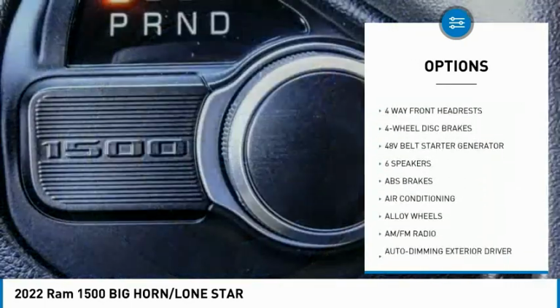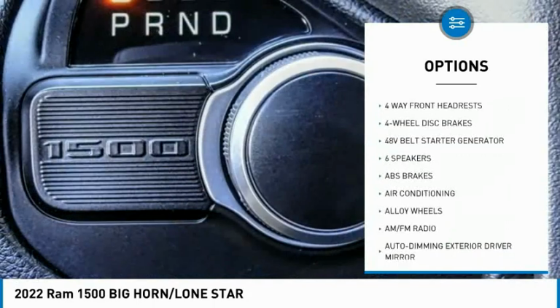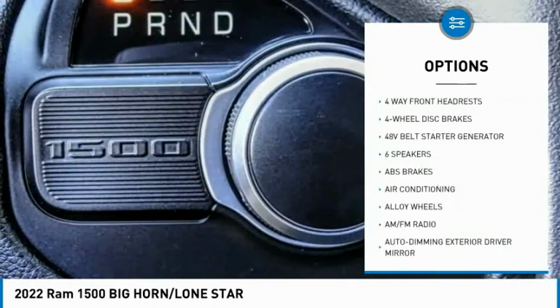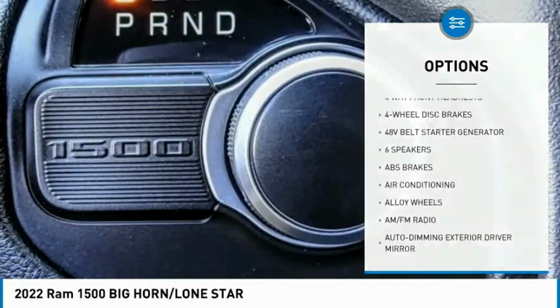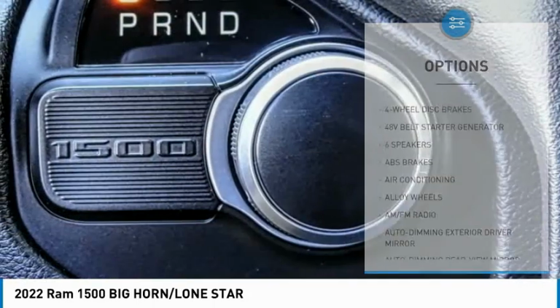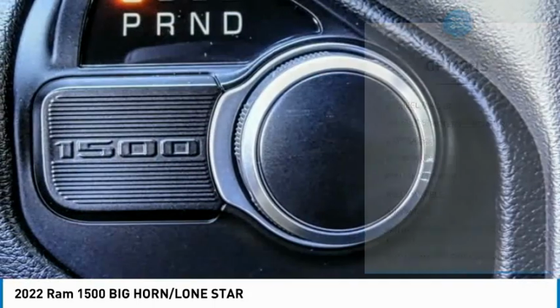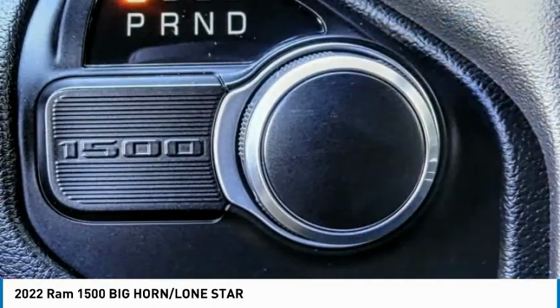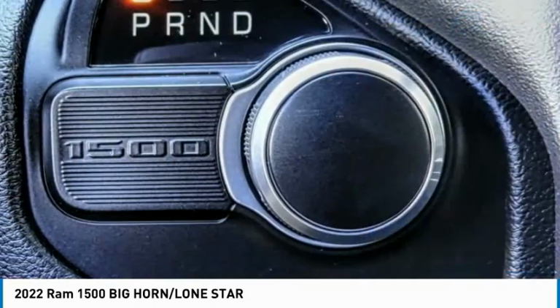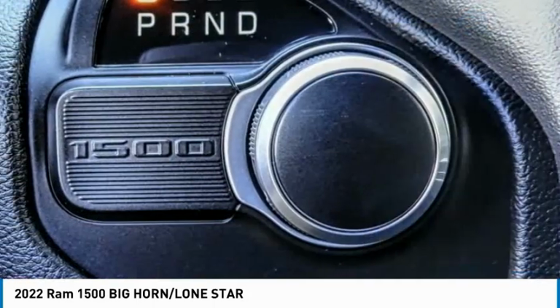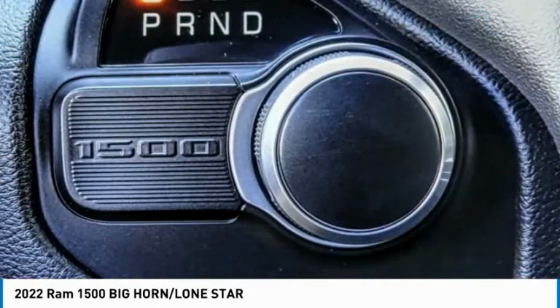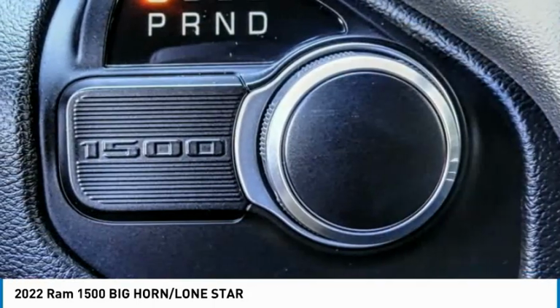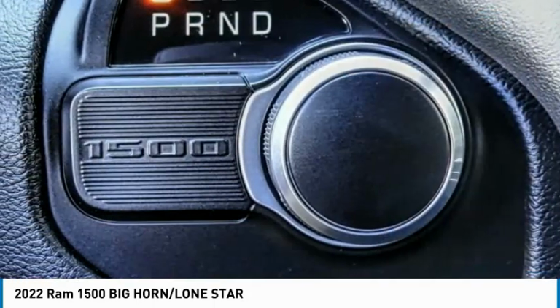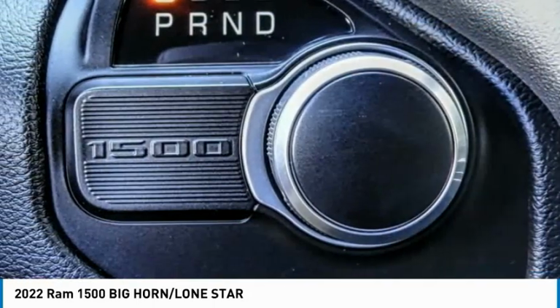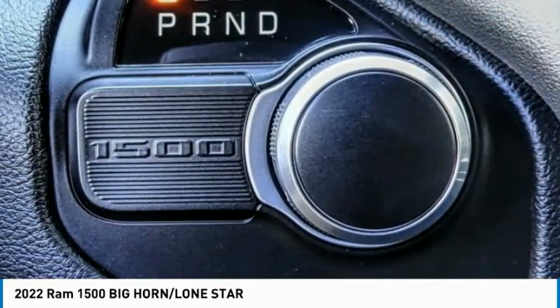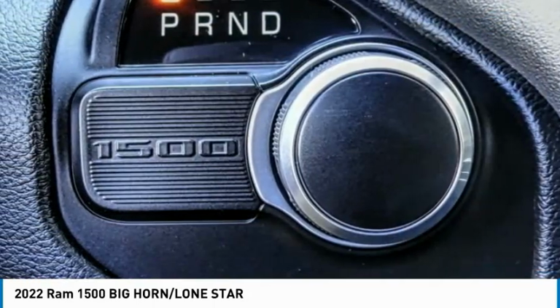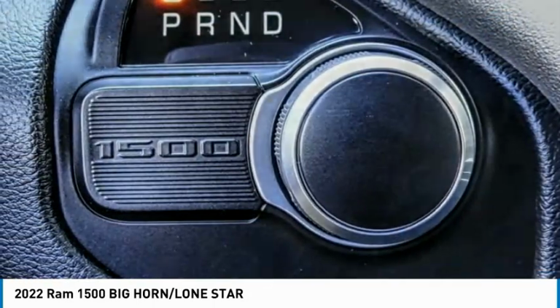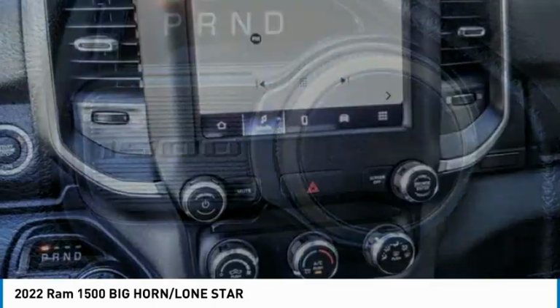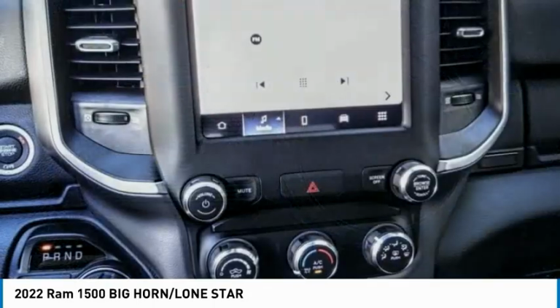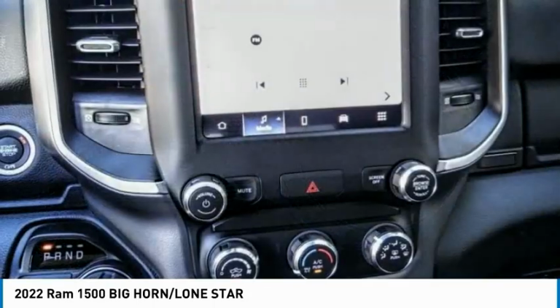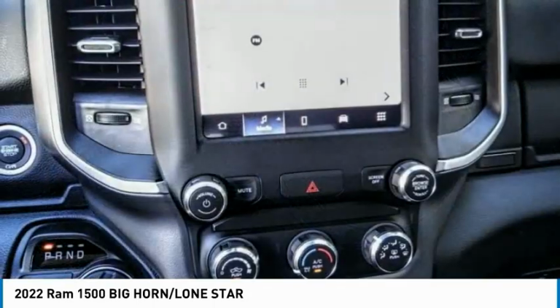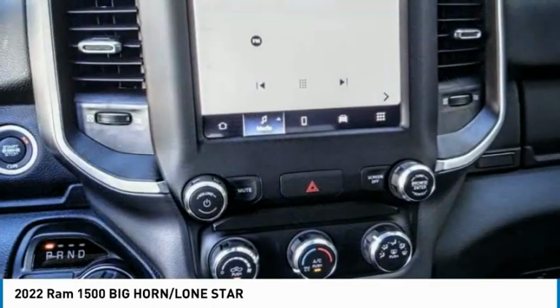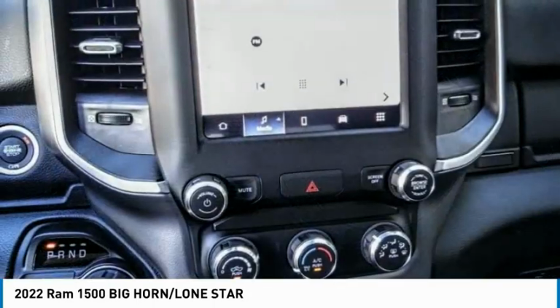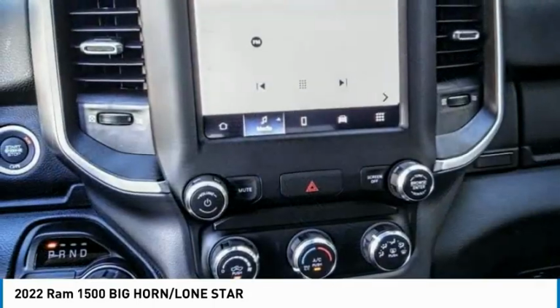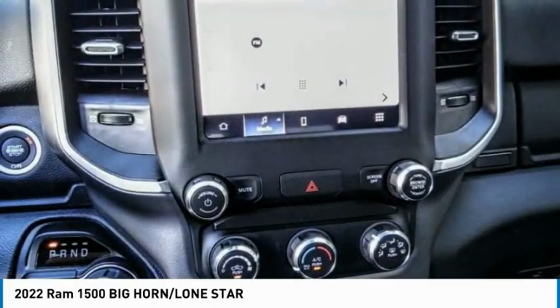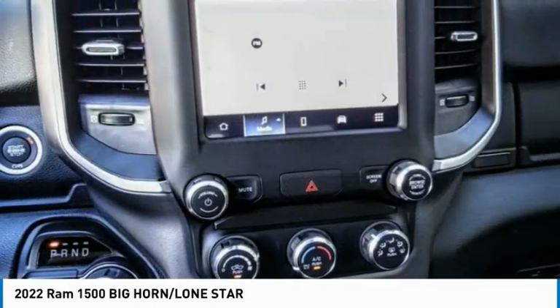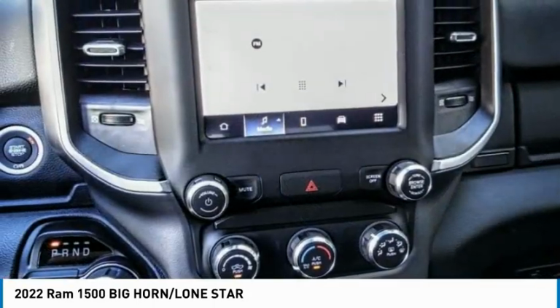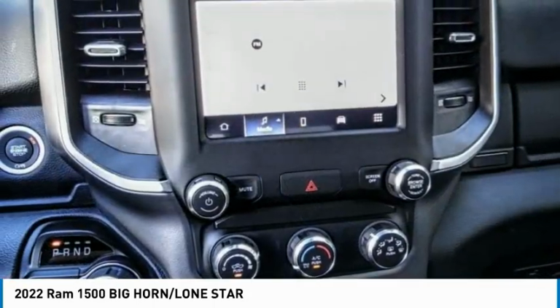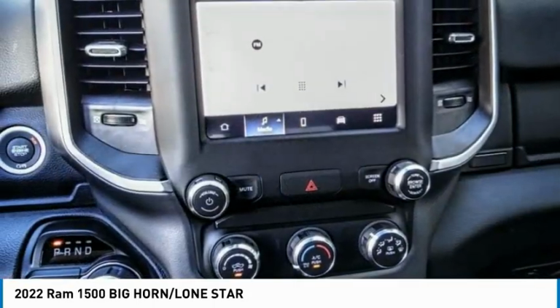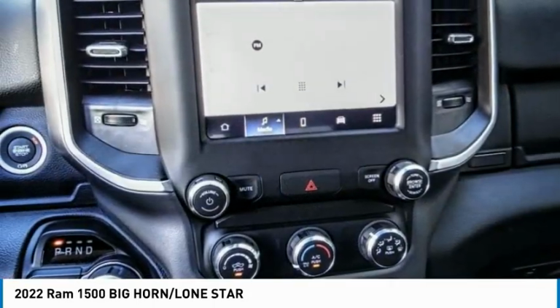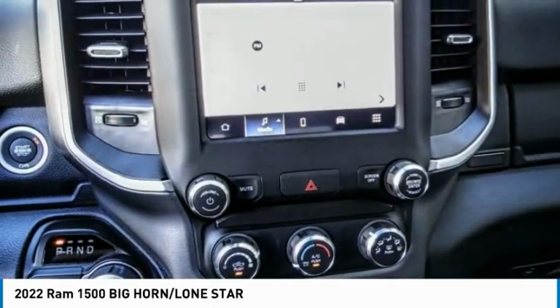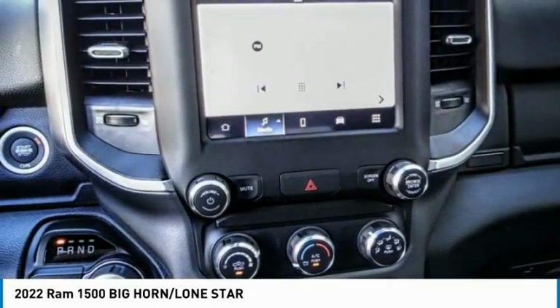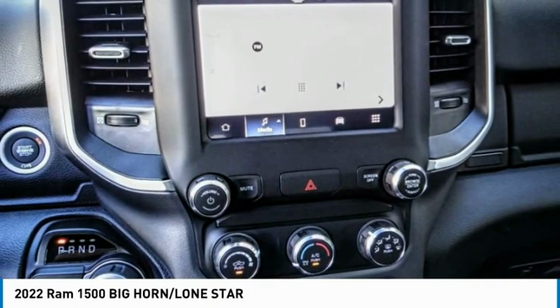Fog lights, front license plate bracket, four-wheel disc brakes, and front wheel independent suspension.